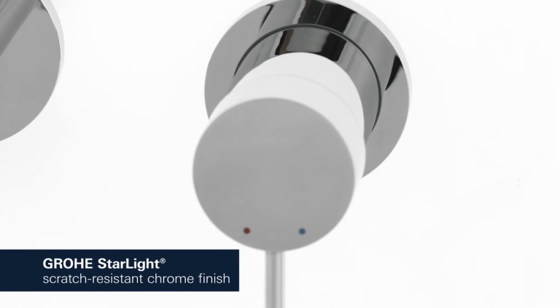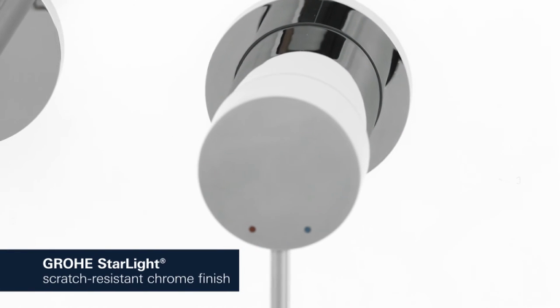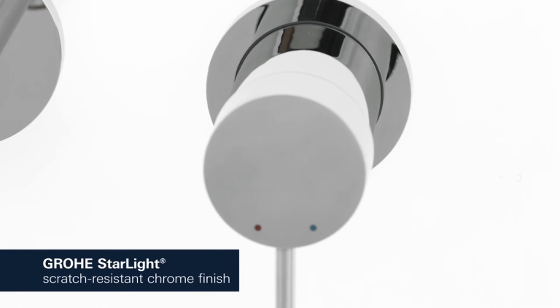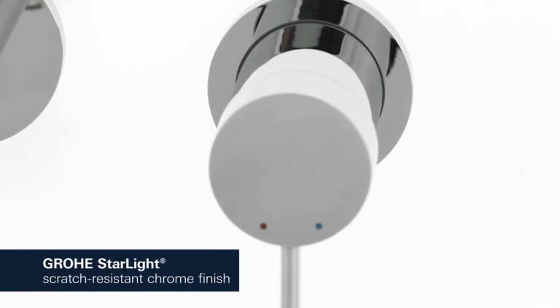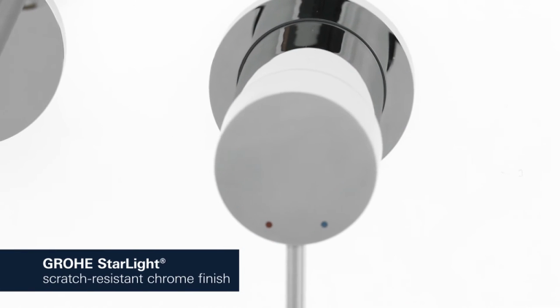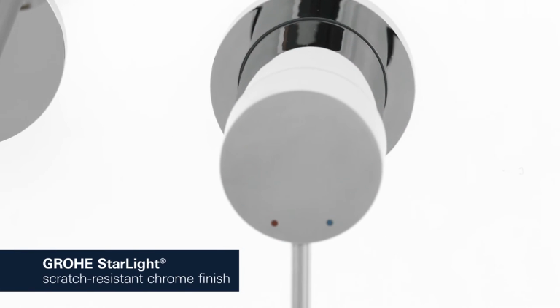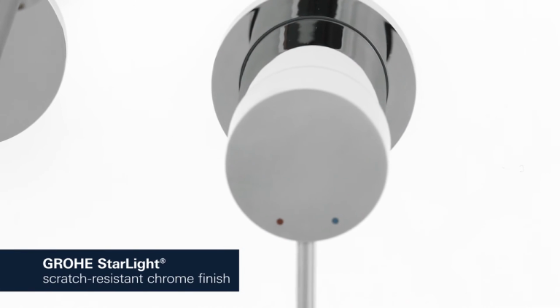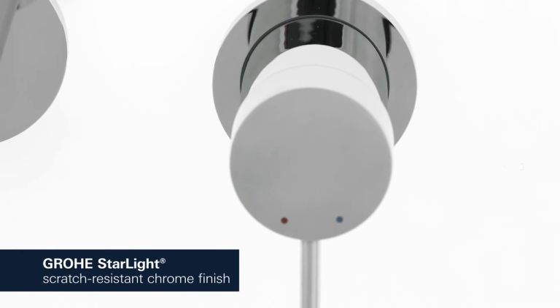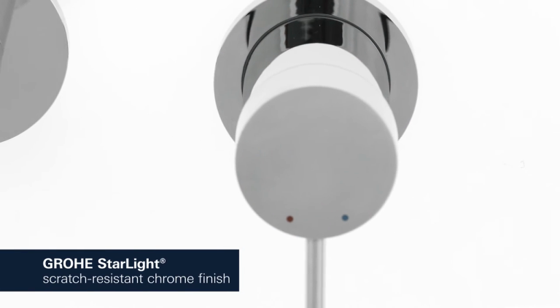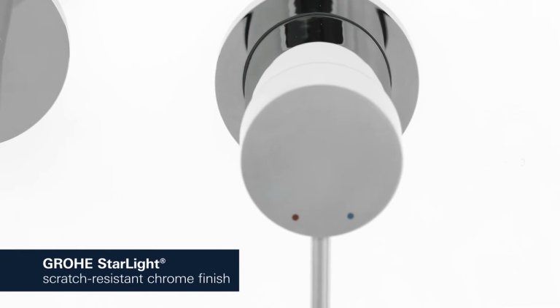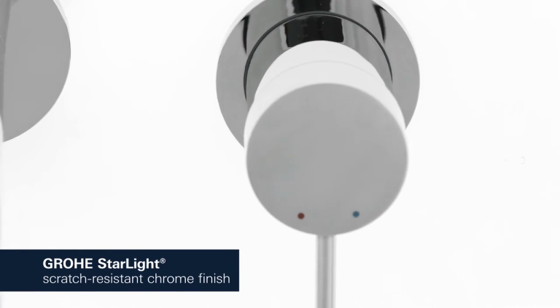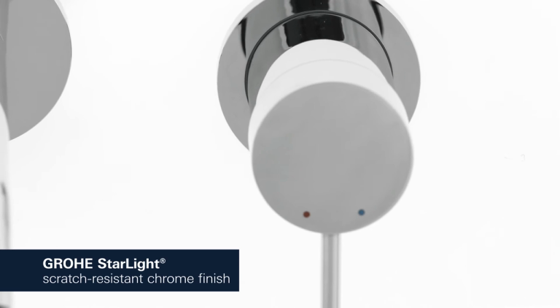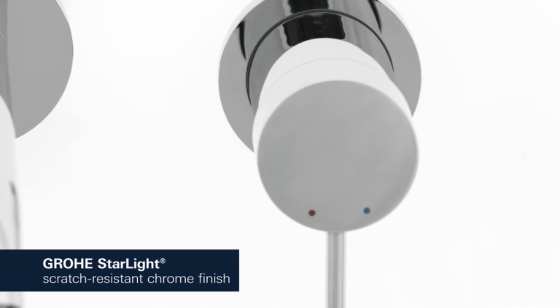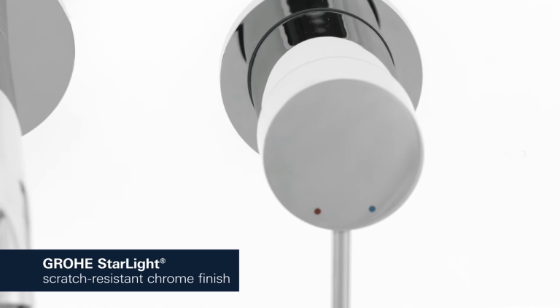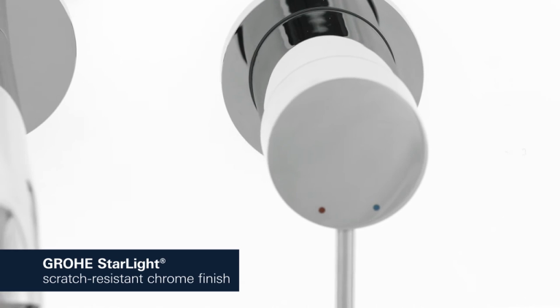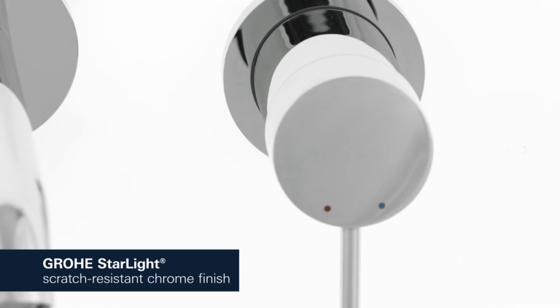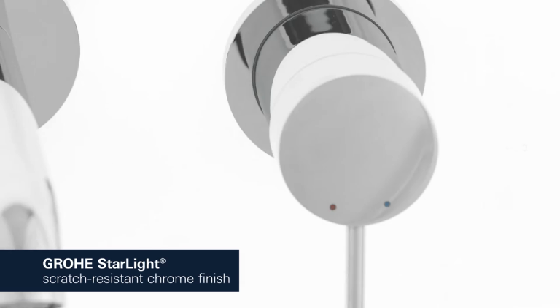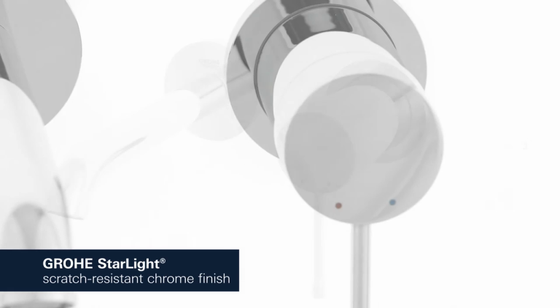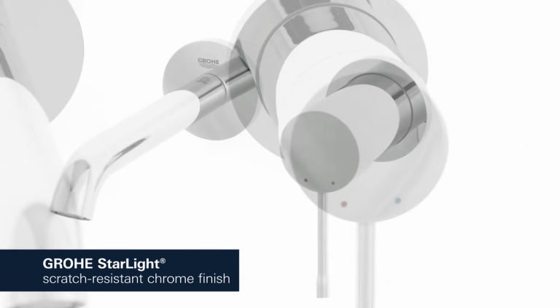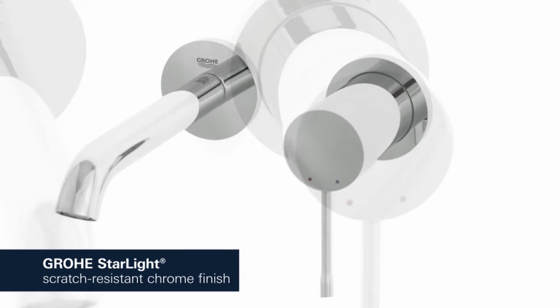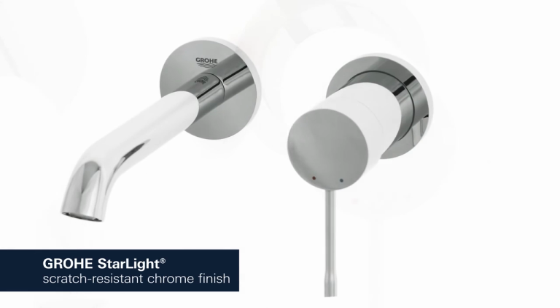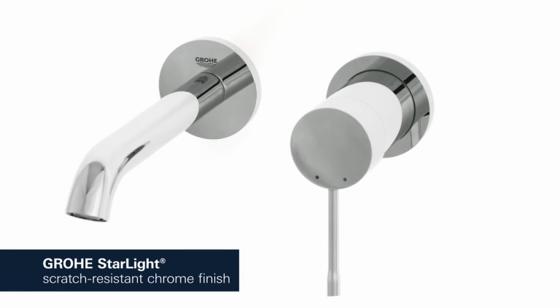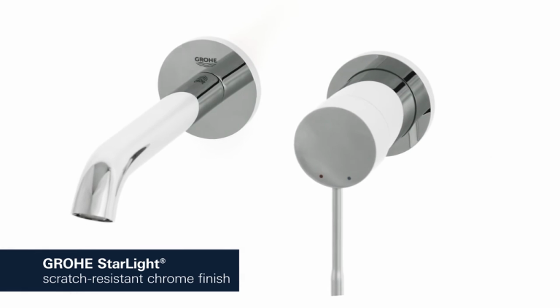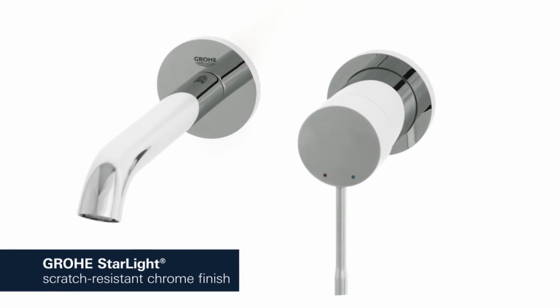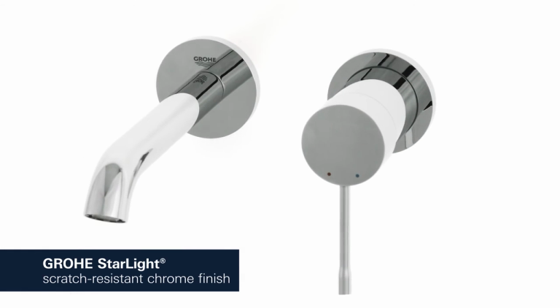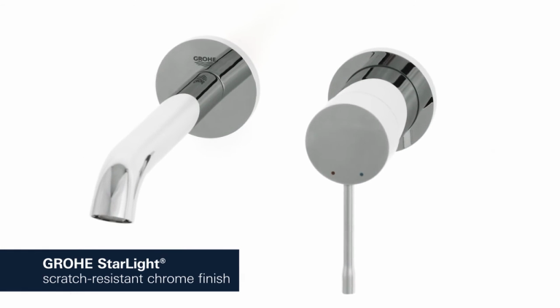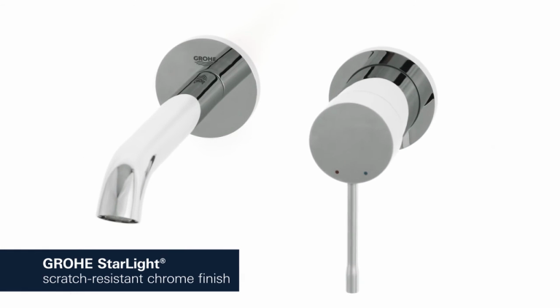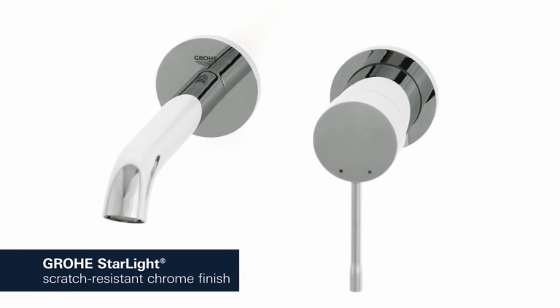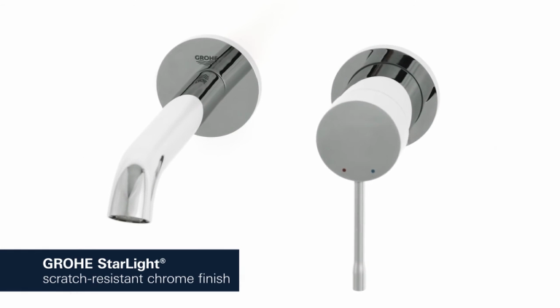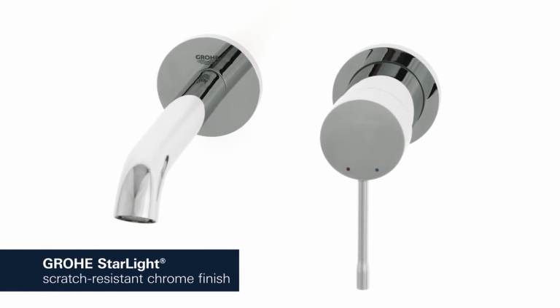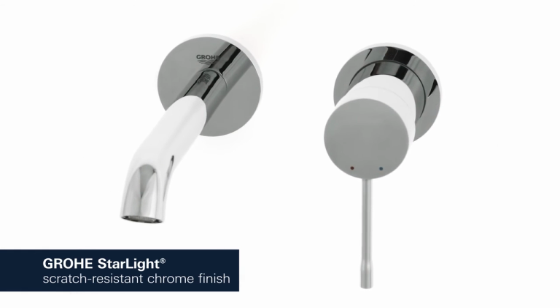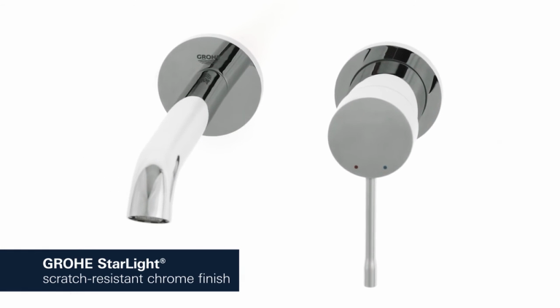This product also comes with Grower Starlight, which provides a scratch-resistant shiny chrome finish.